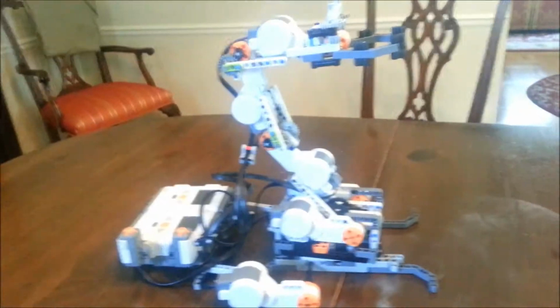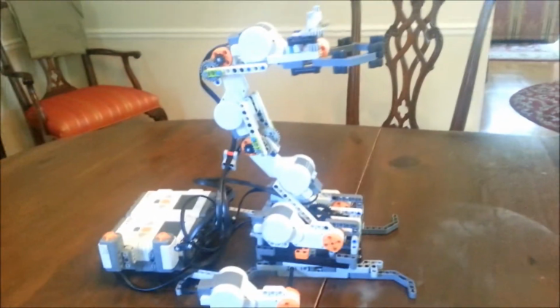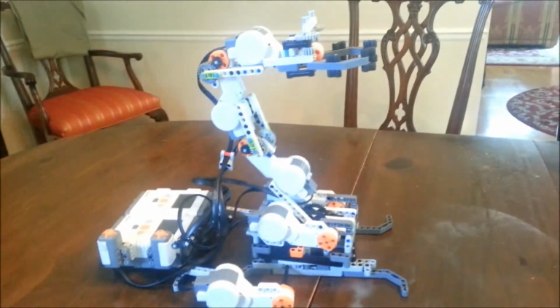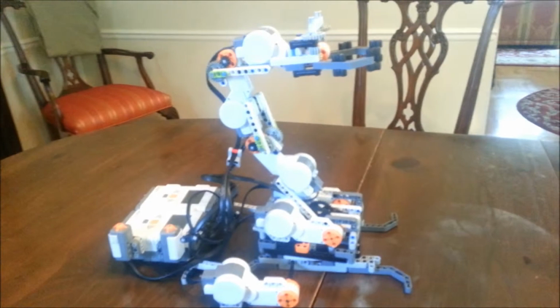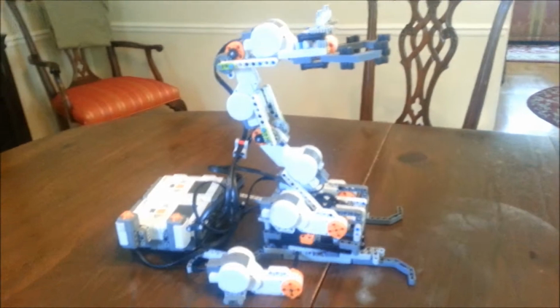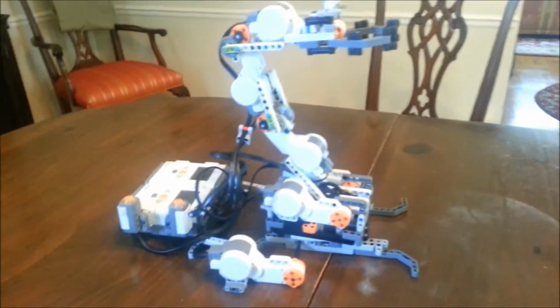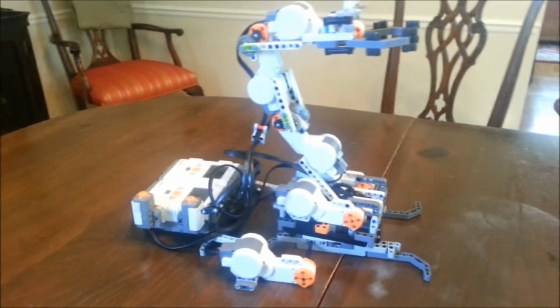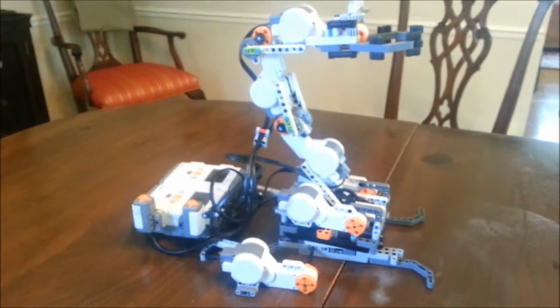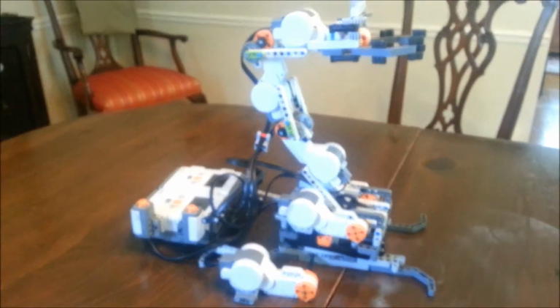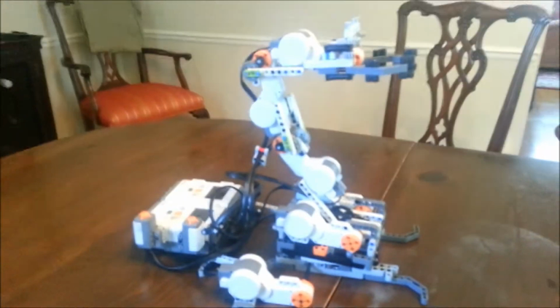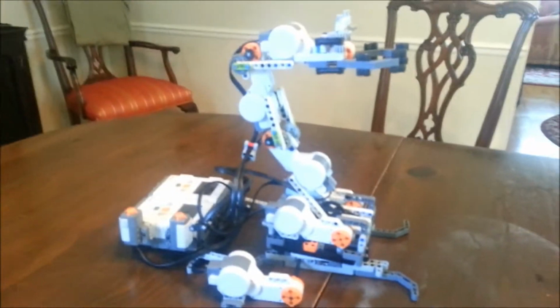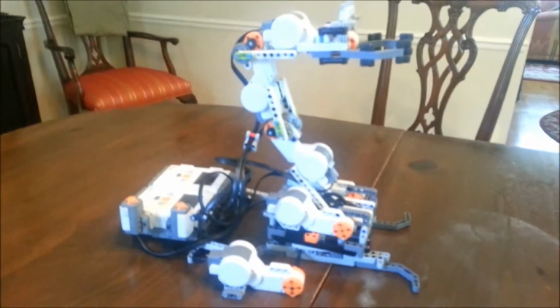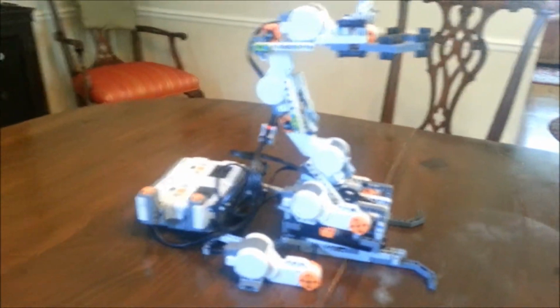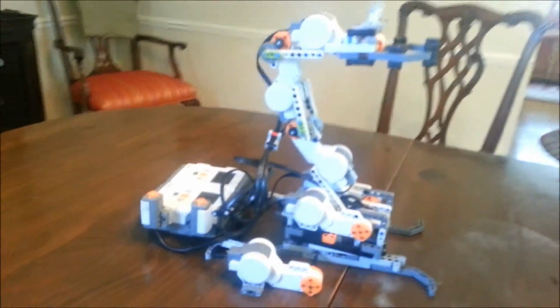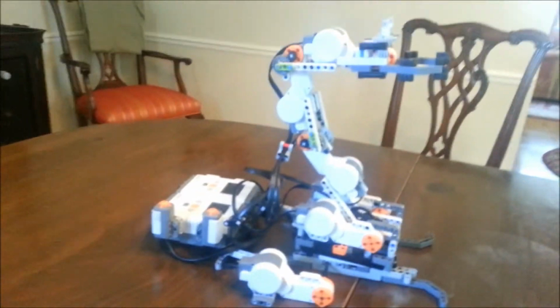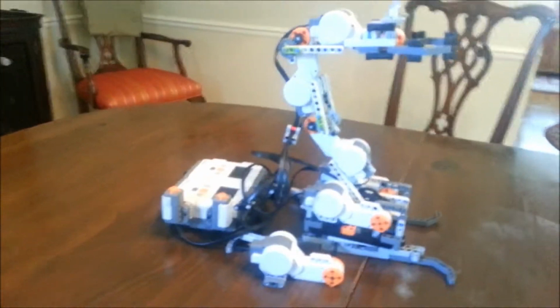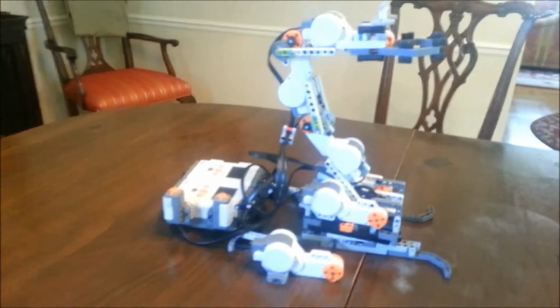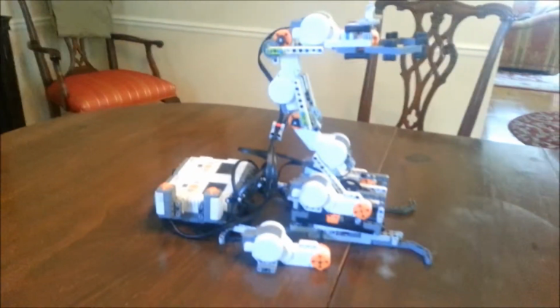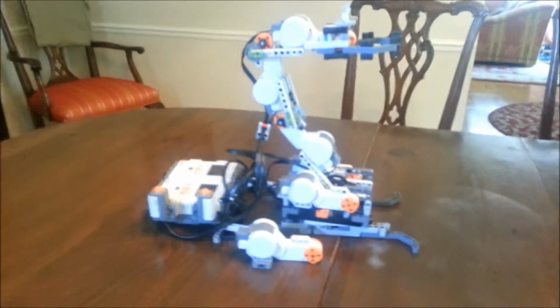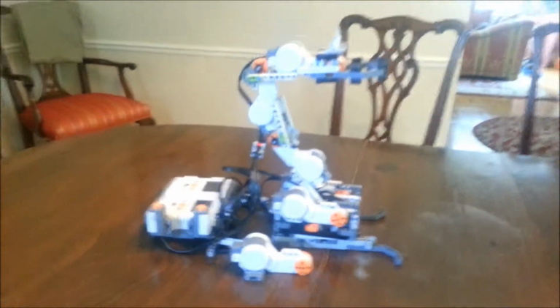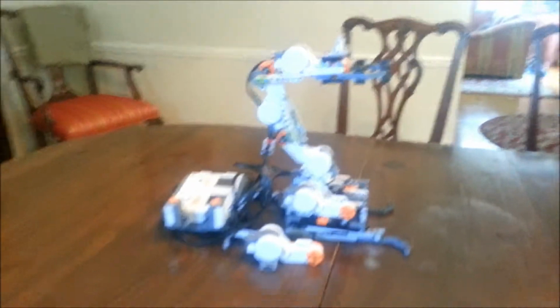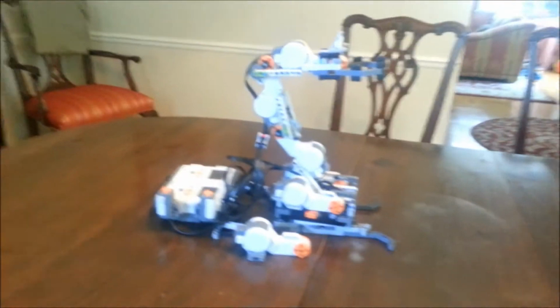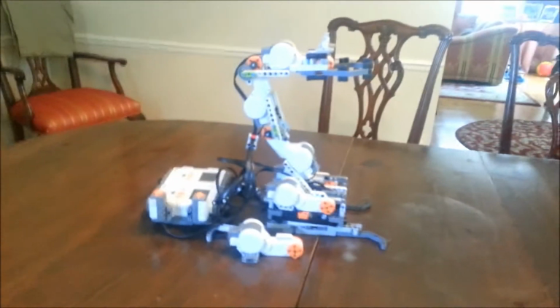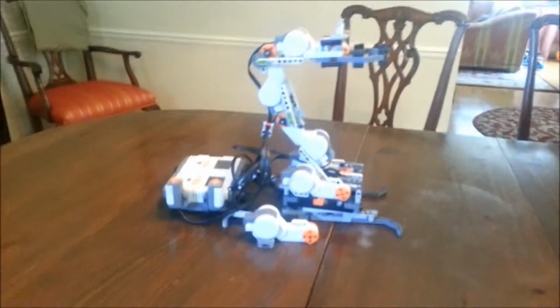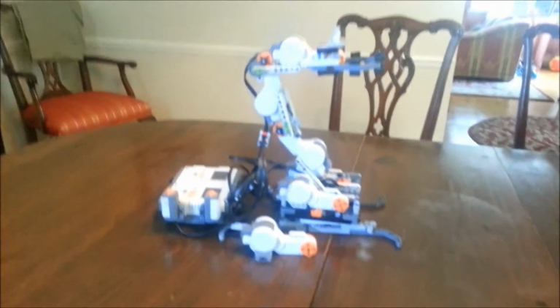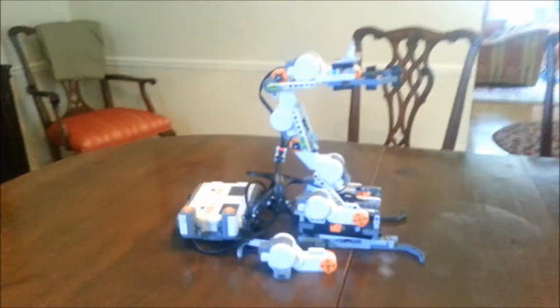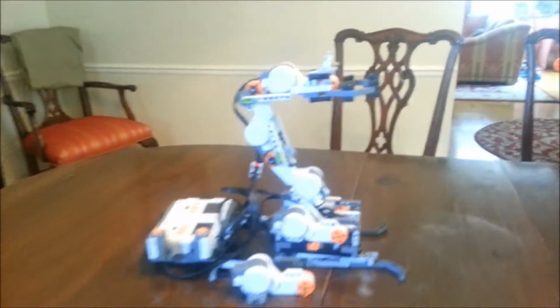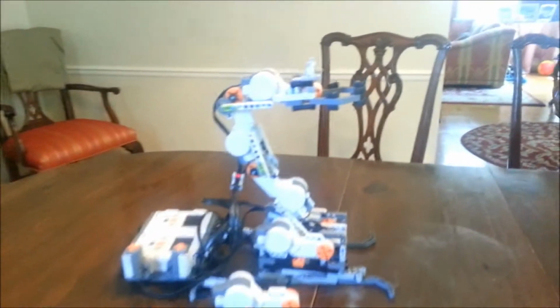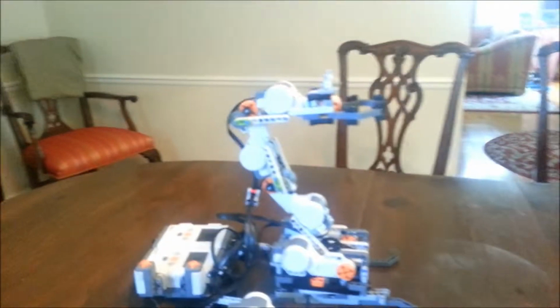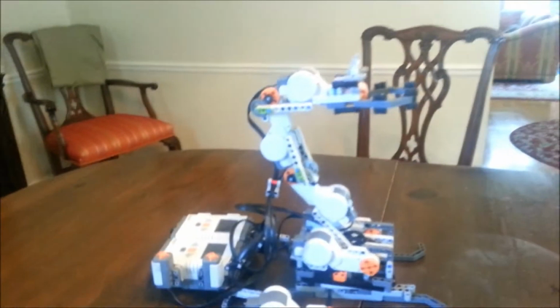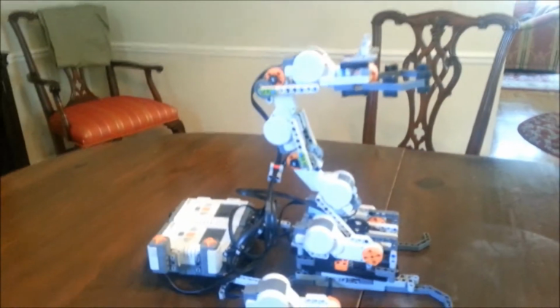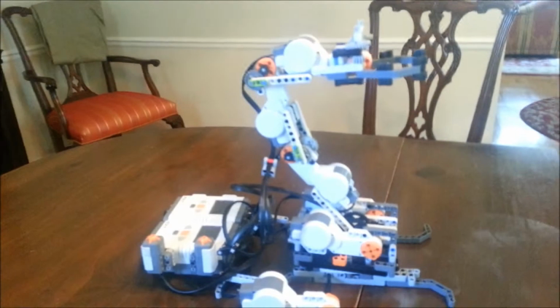Hi everybody, this is Eric, and this is my 5 Degrees of Freedom LEGO Robotics arm.